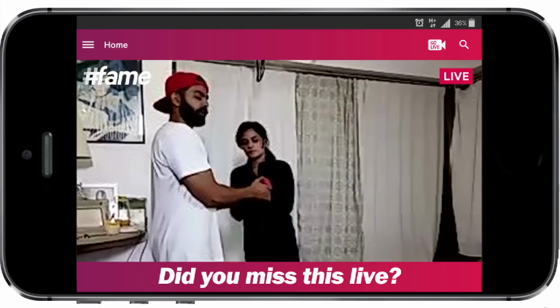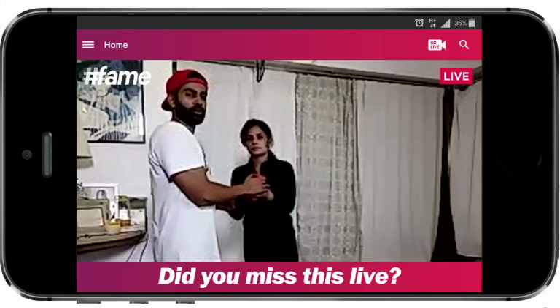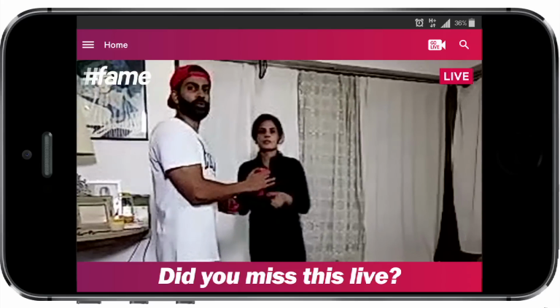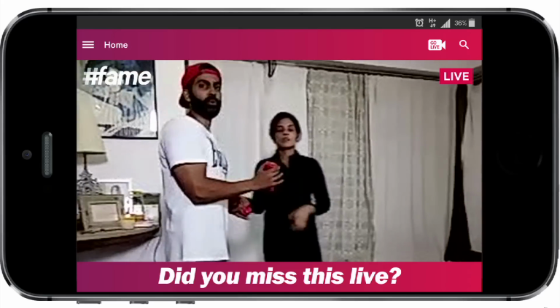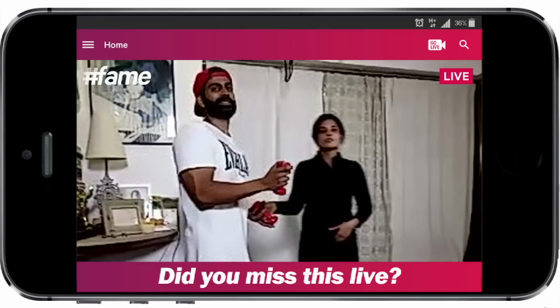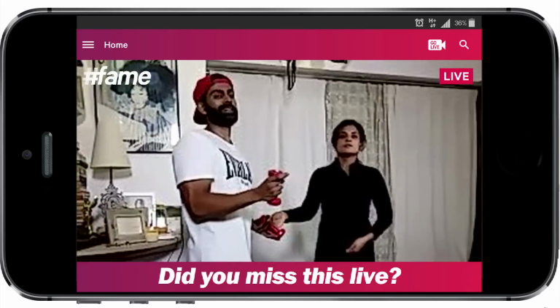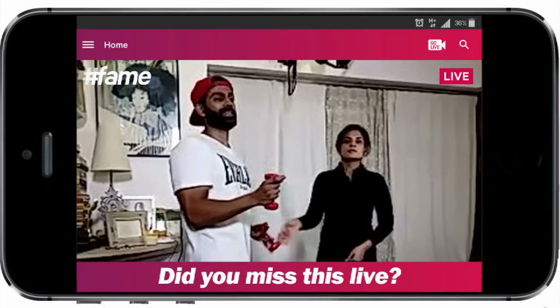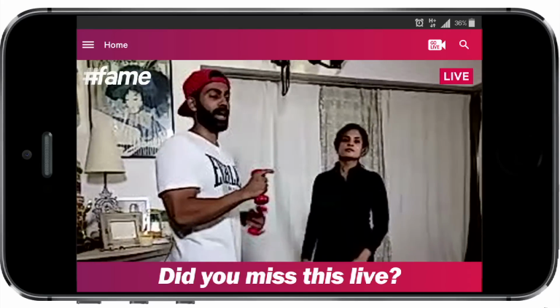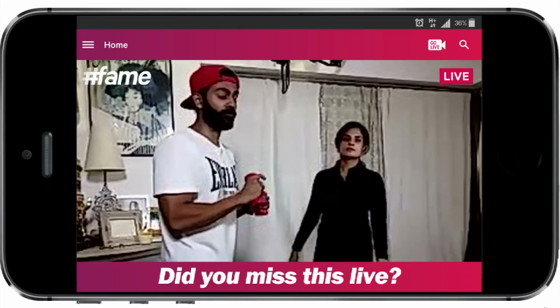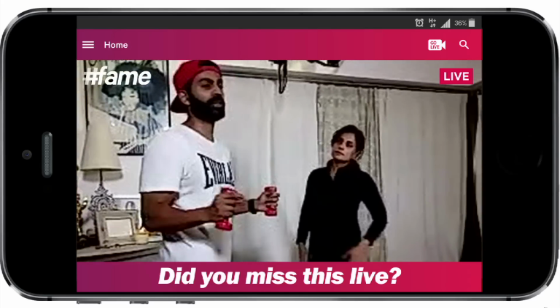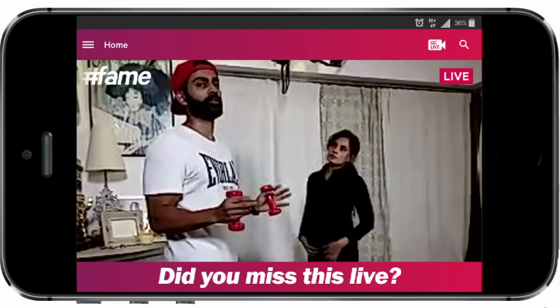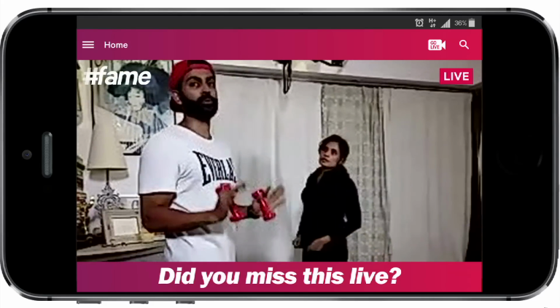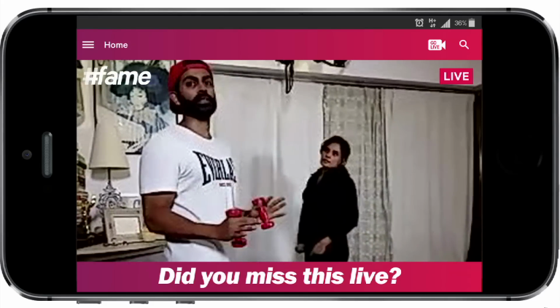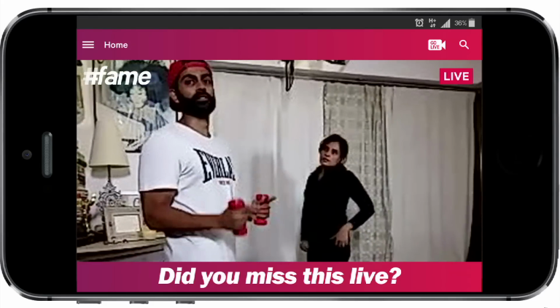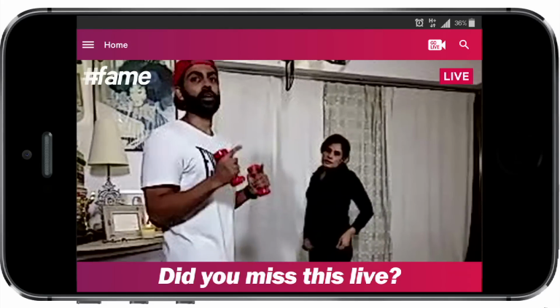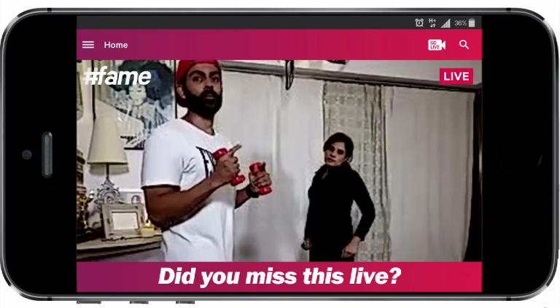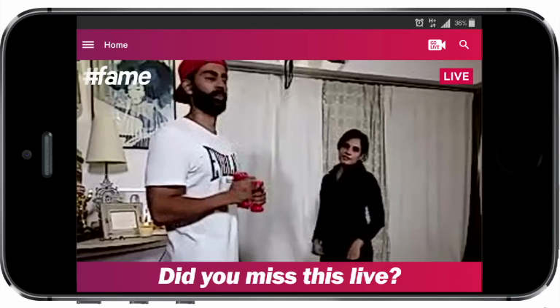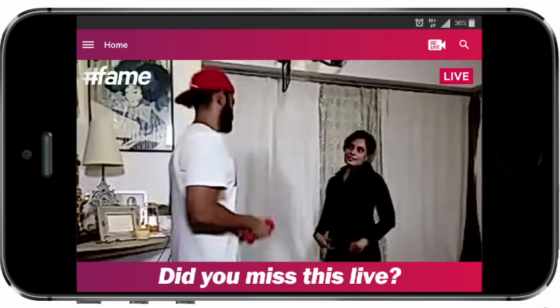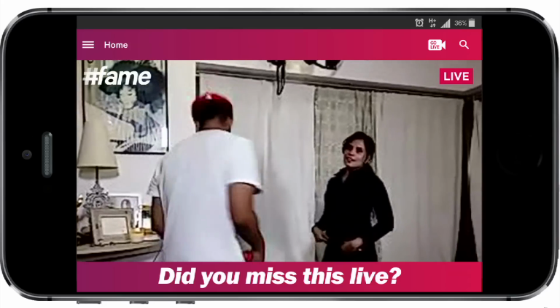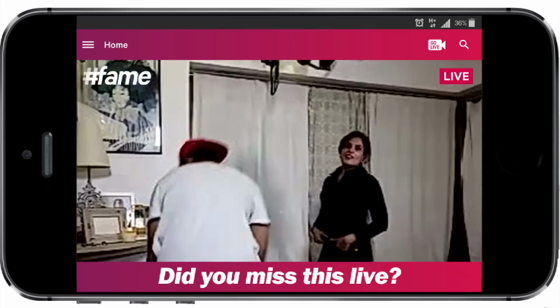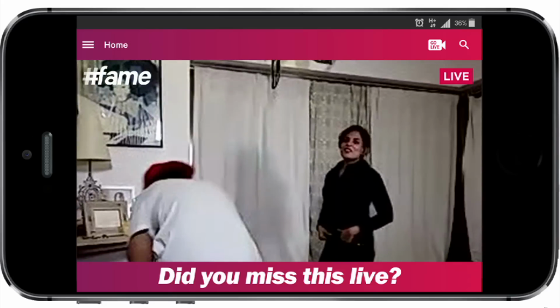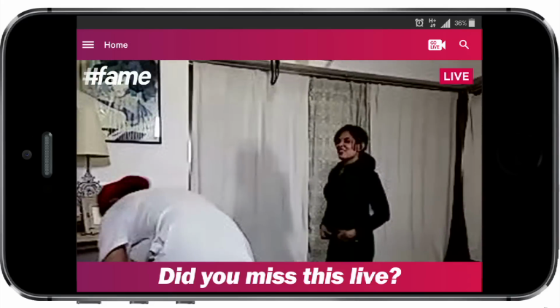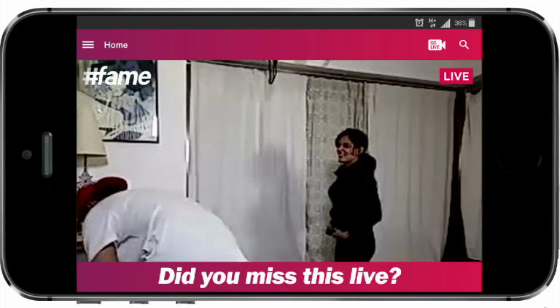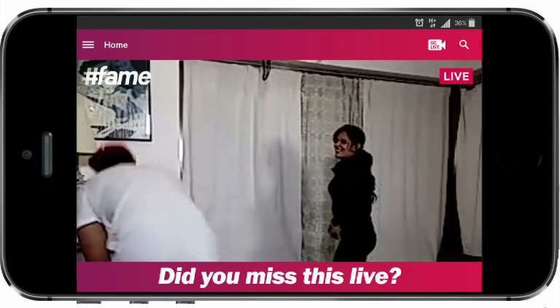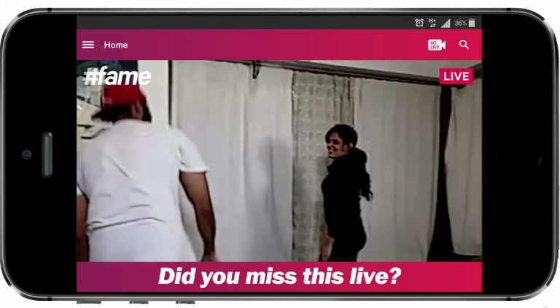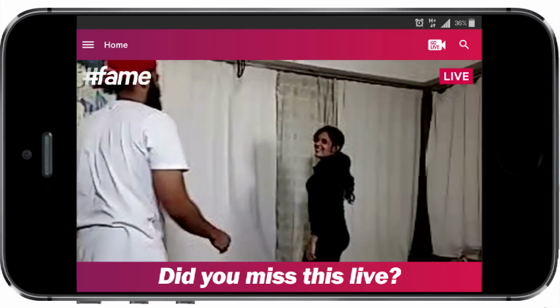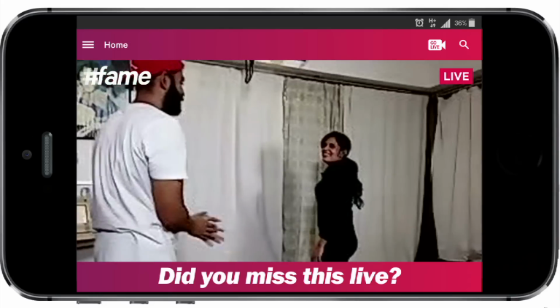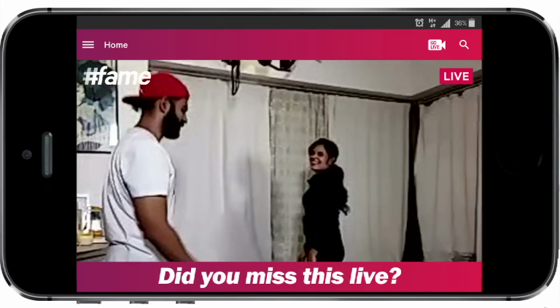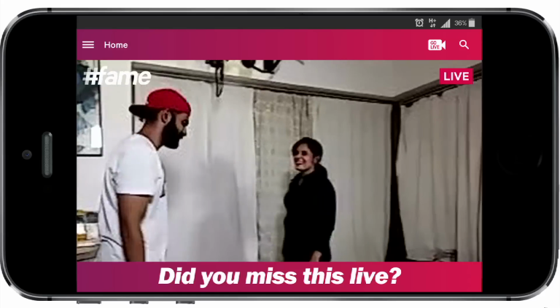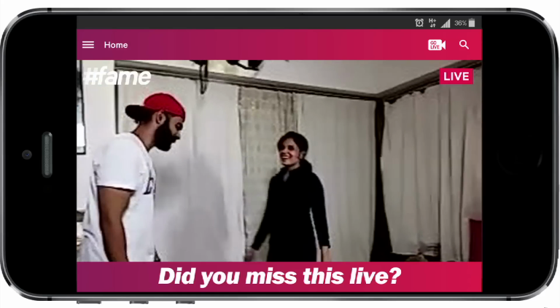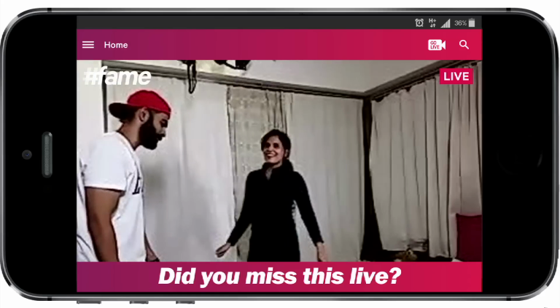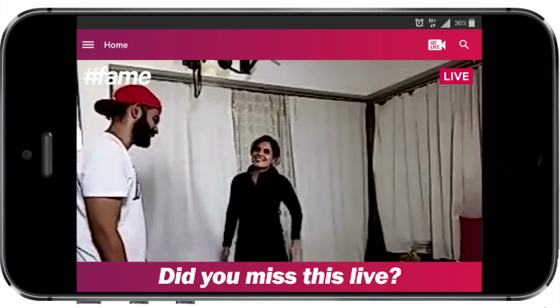Now we're going to do the one exercise that everybody across the world loves — burpees. Oh no. Let's go. Just five burpees.